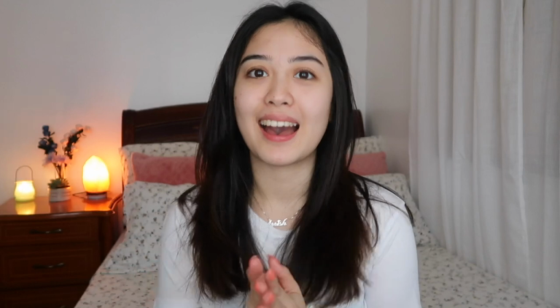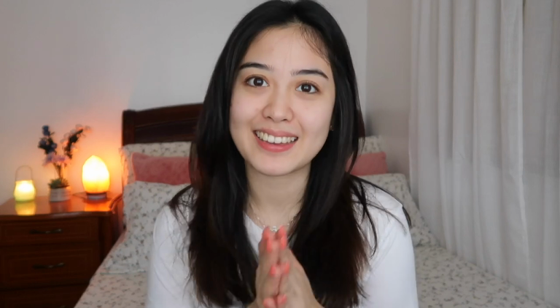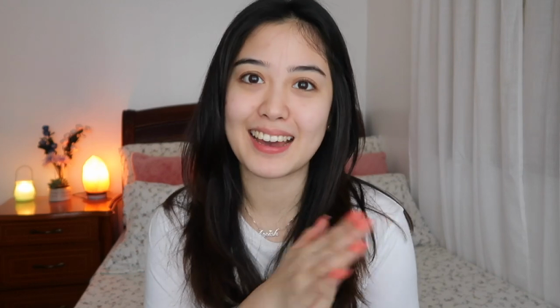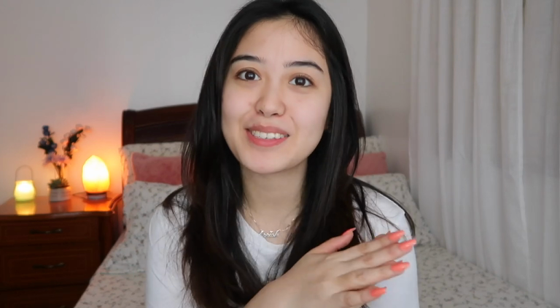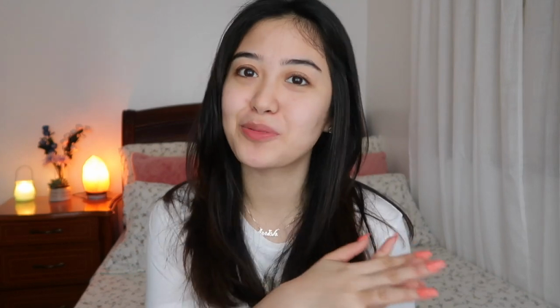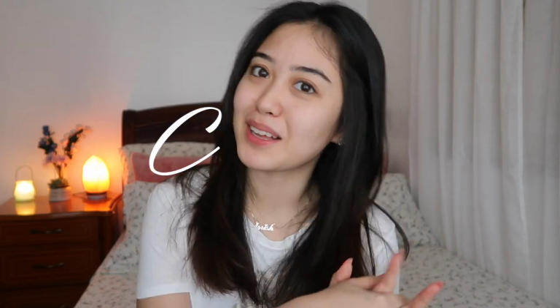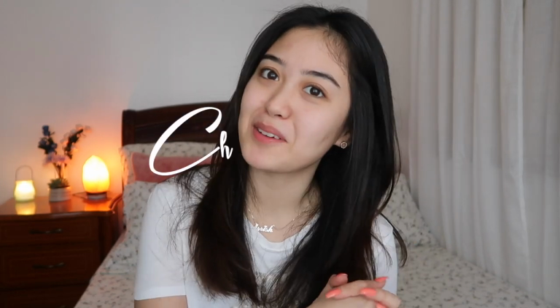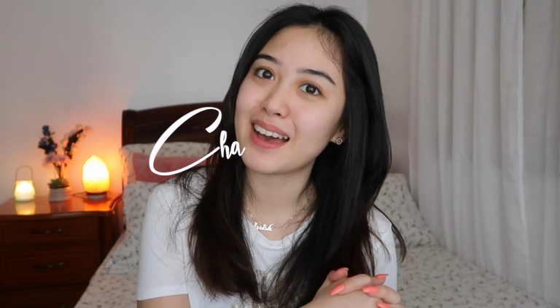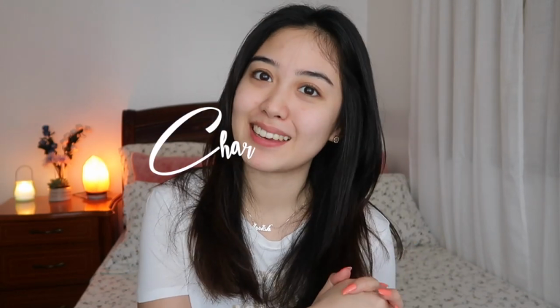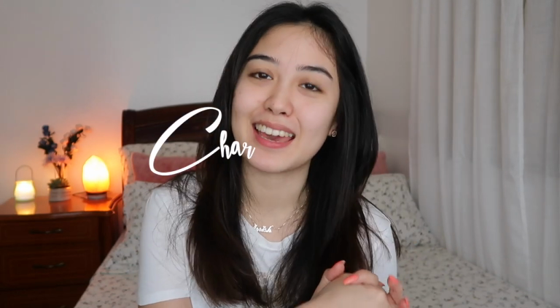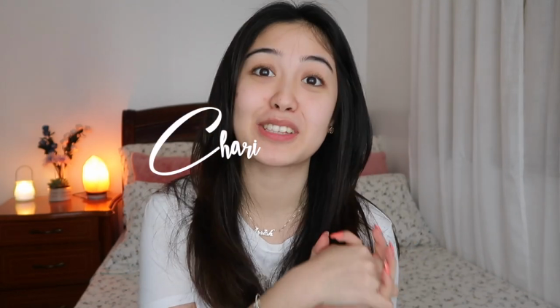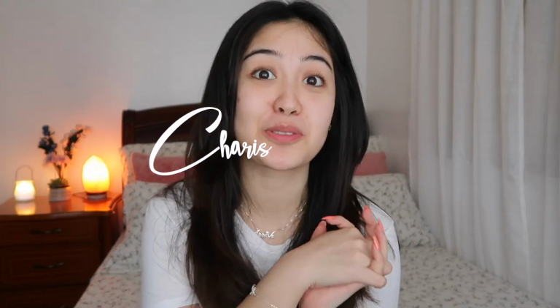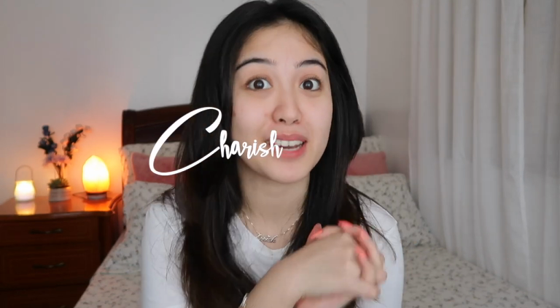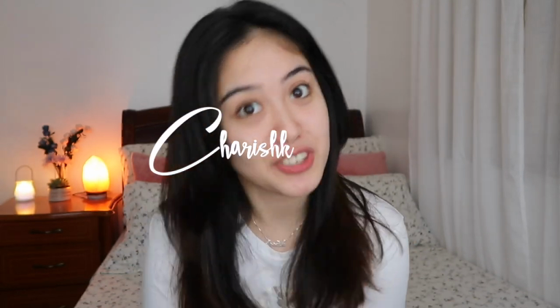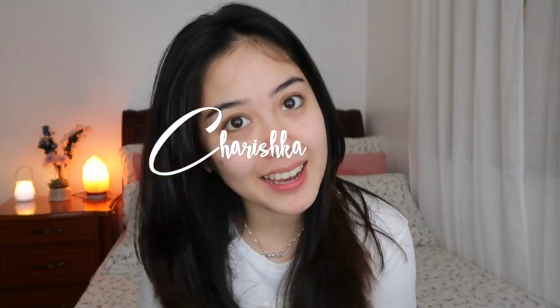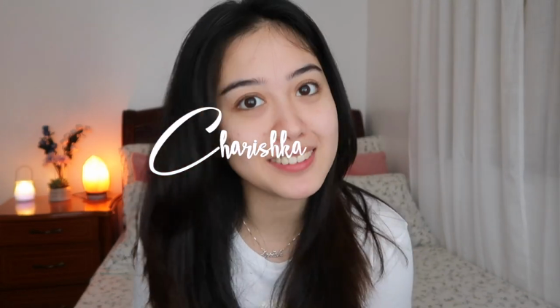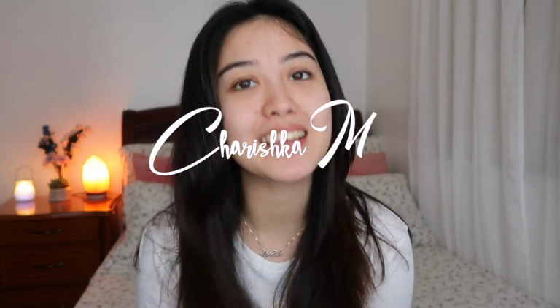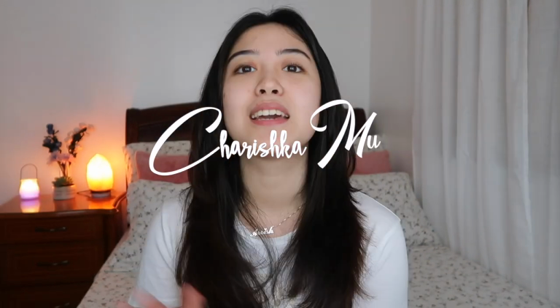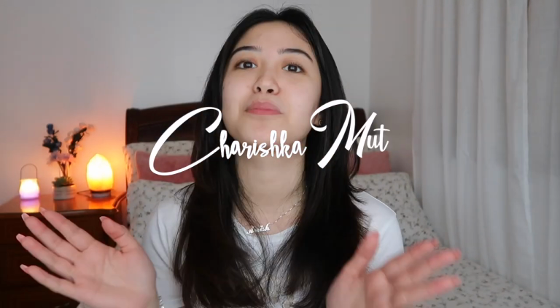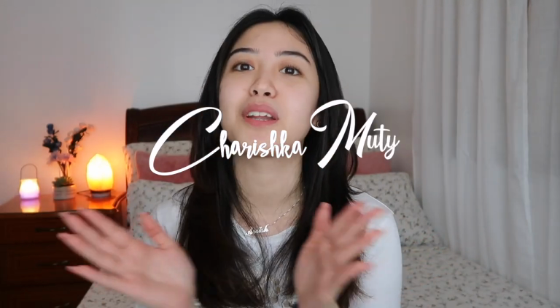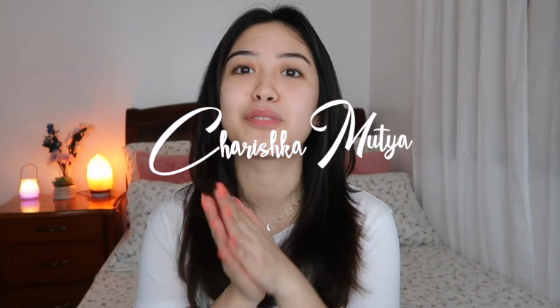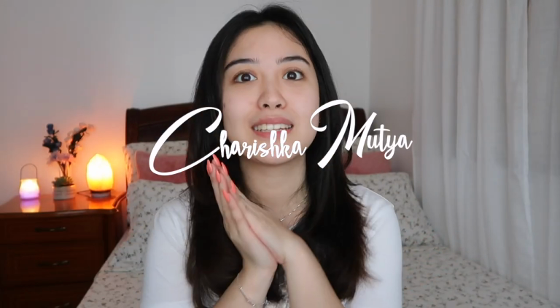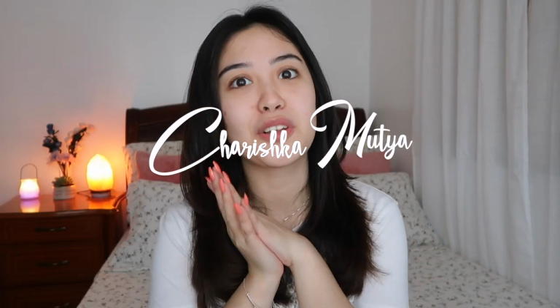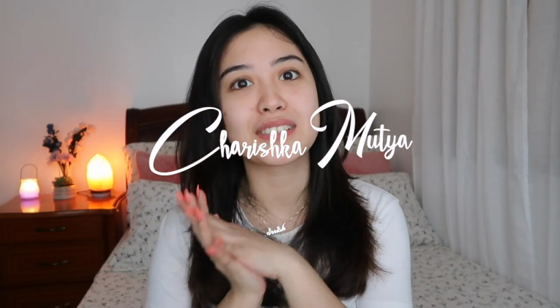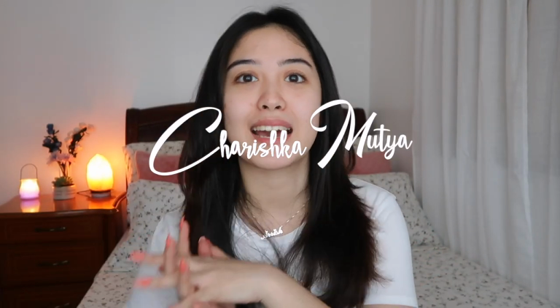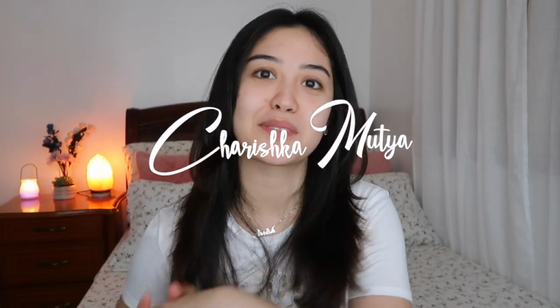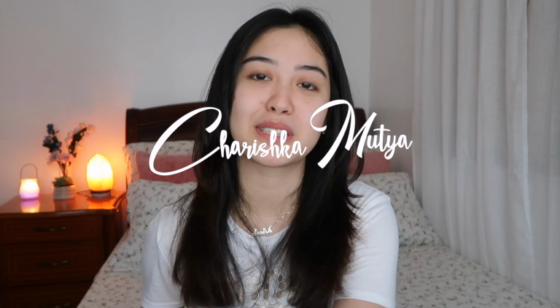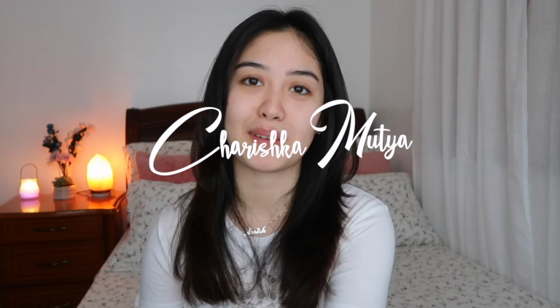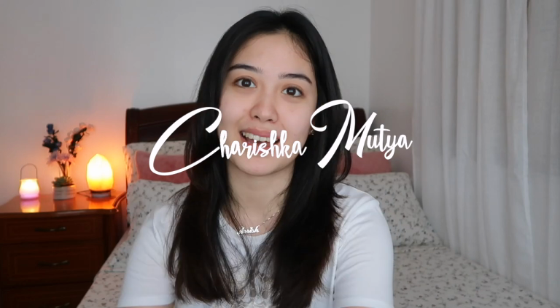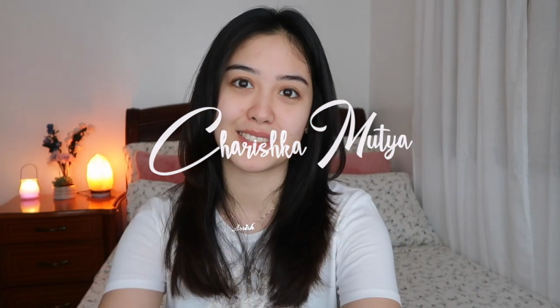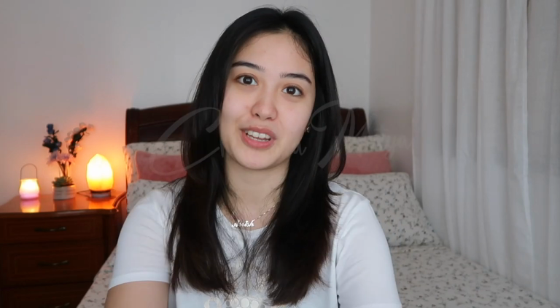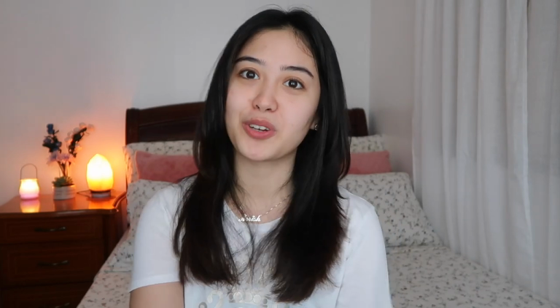Hi guys! Welcome back again to my channel. It's been a really long time since my last video.